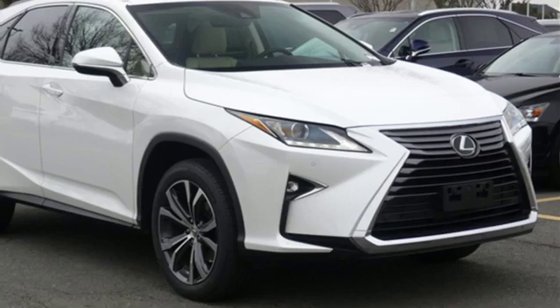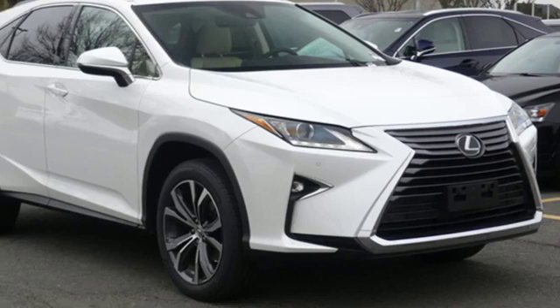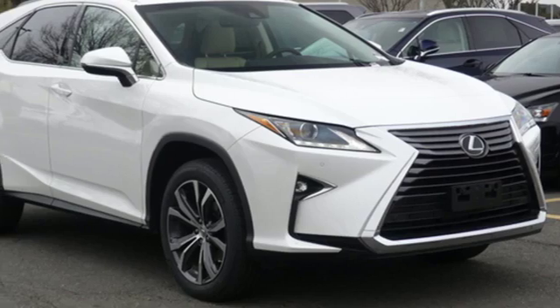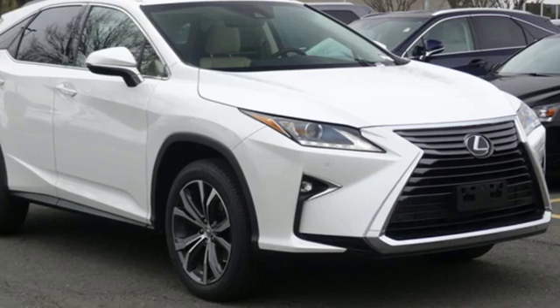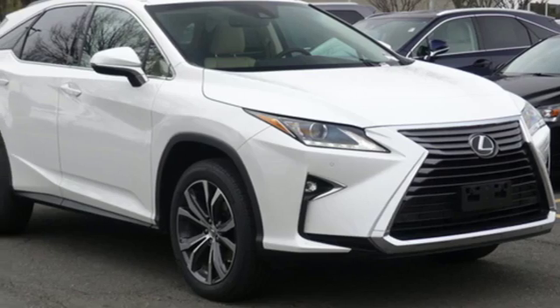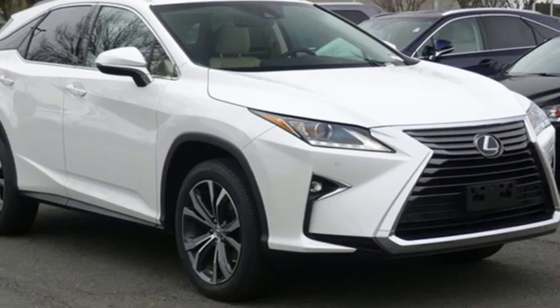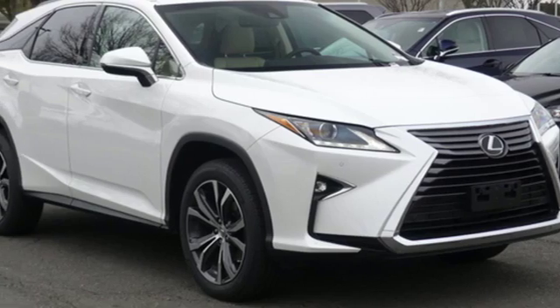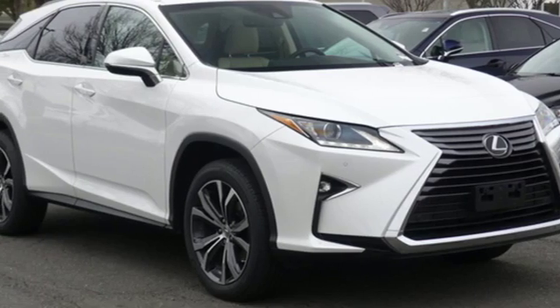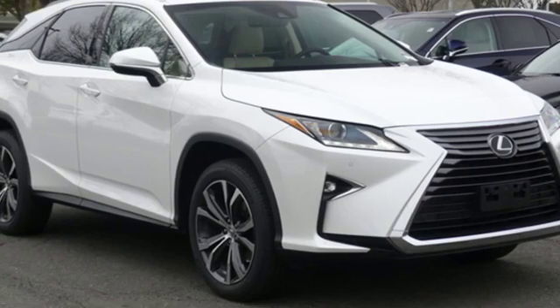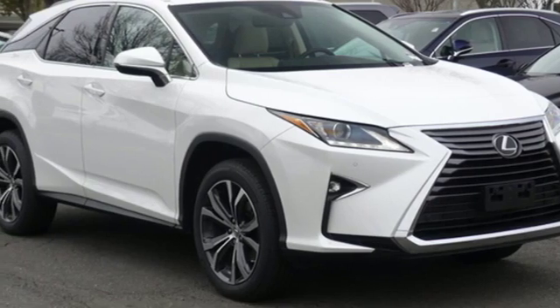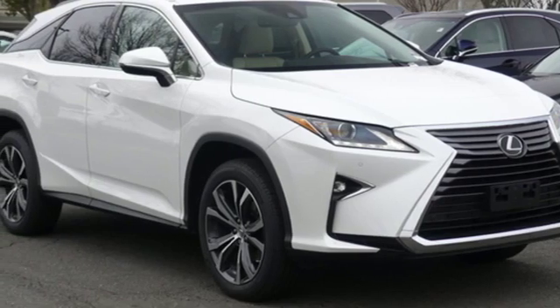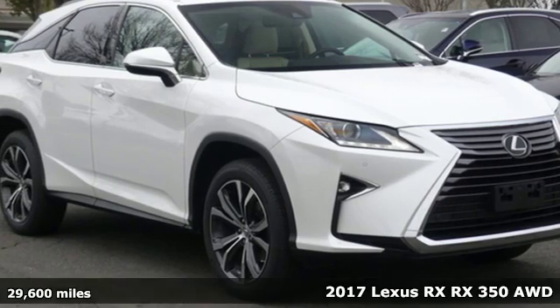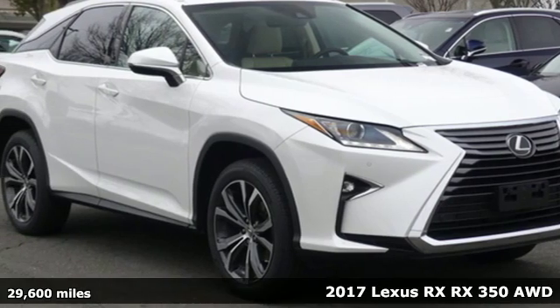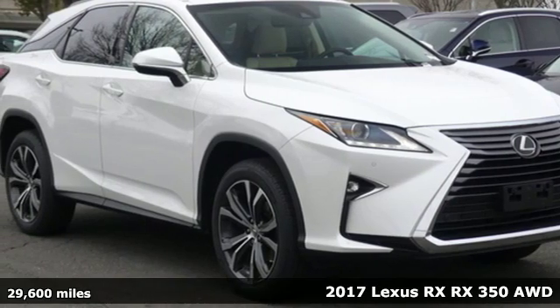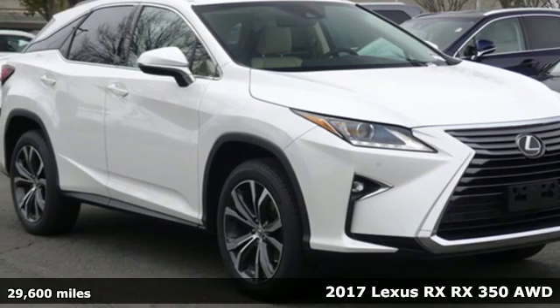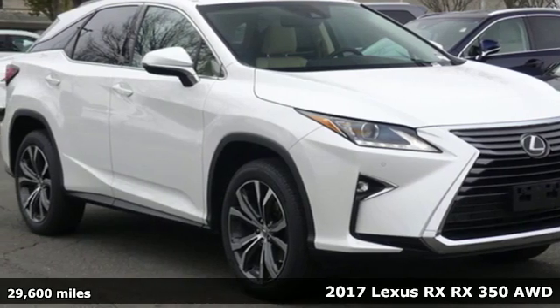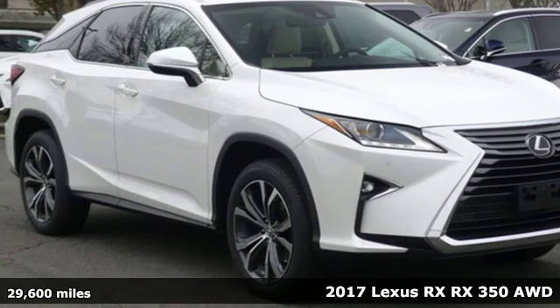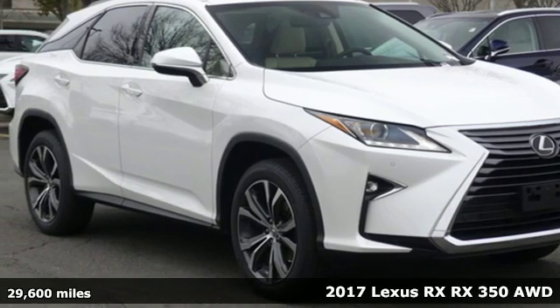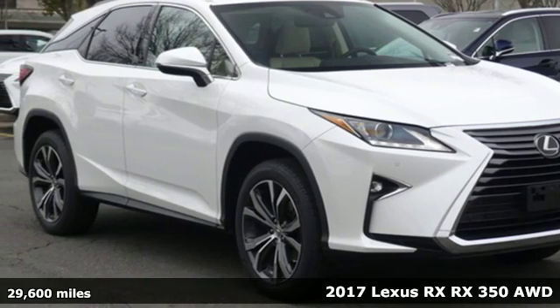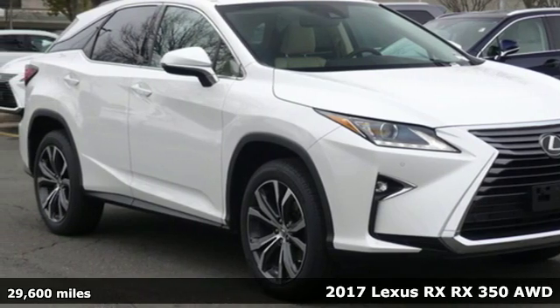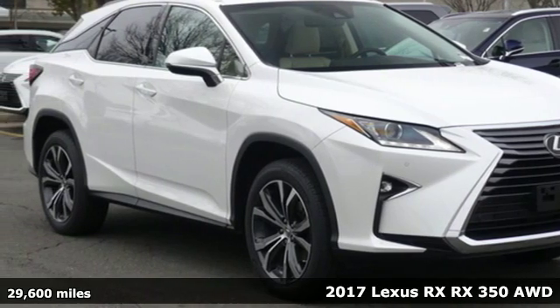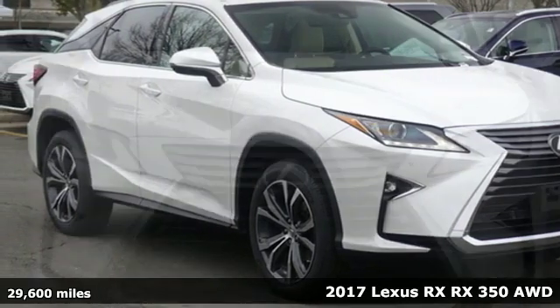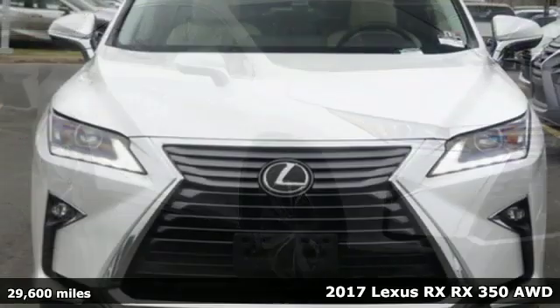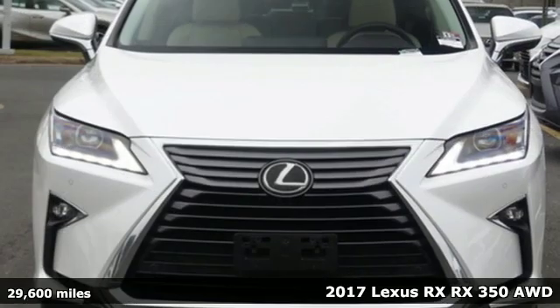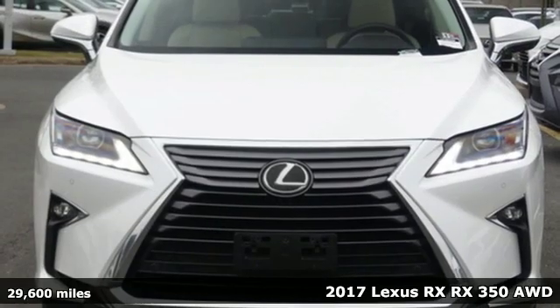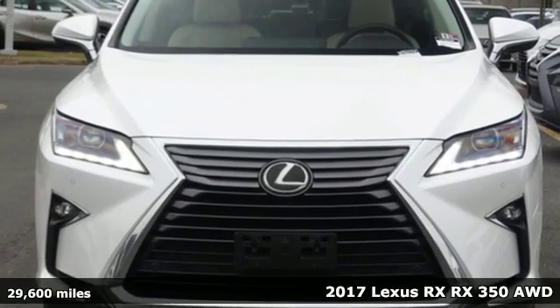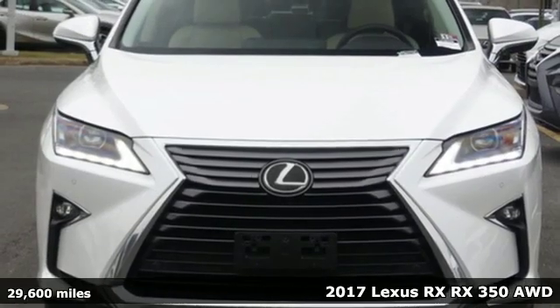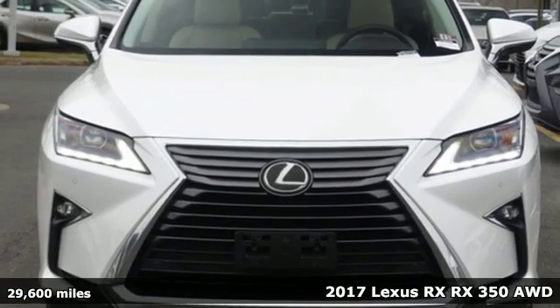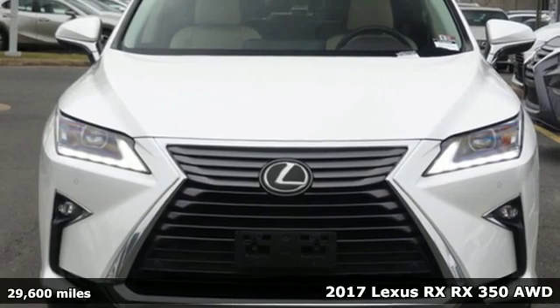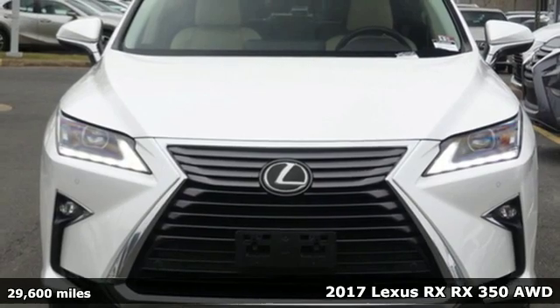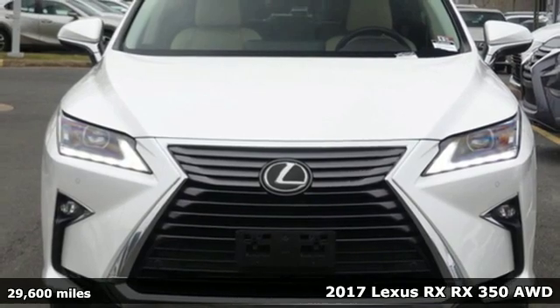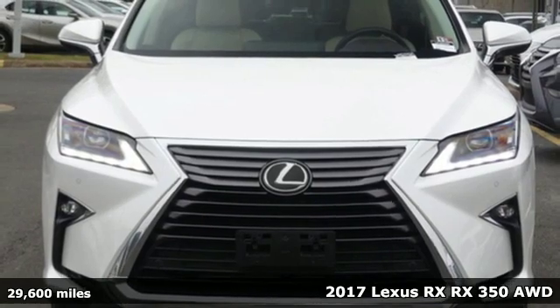It's a 2017 Lexus RX. Luxury awaits in every Lexus.